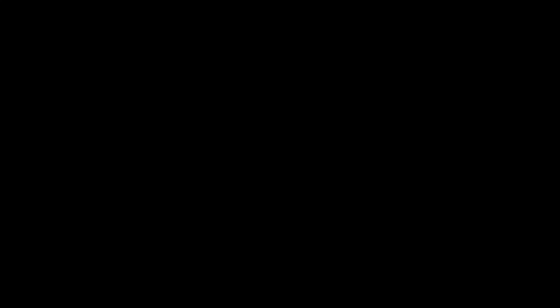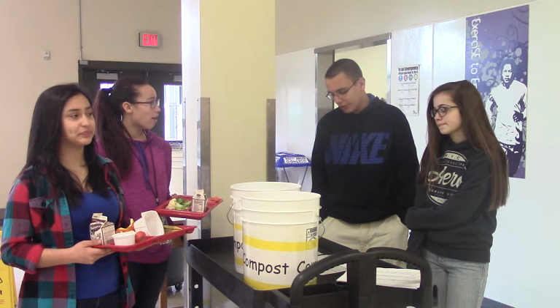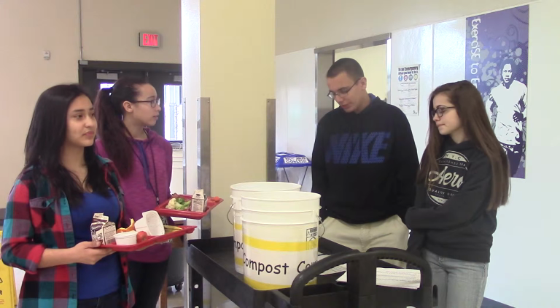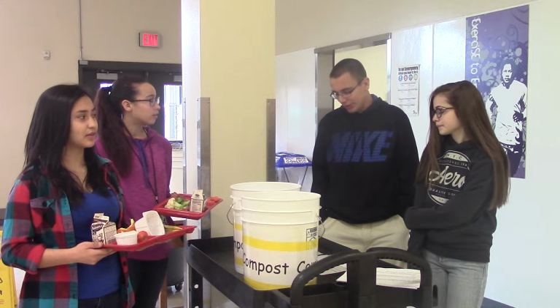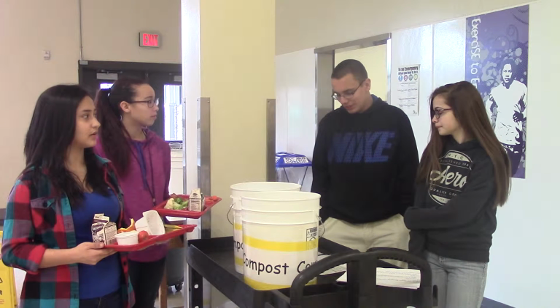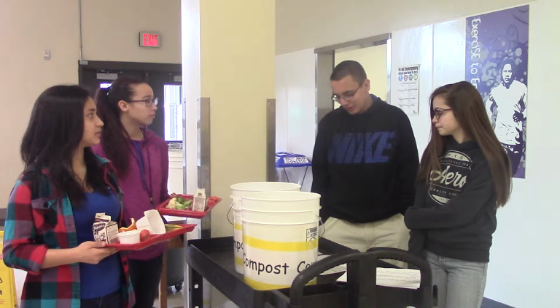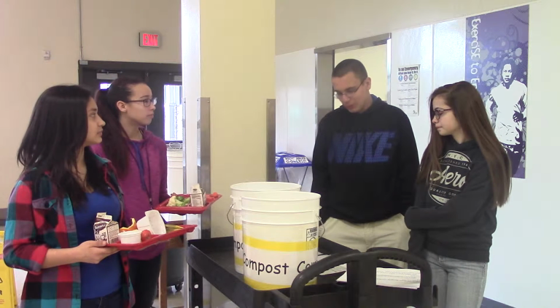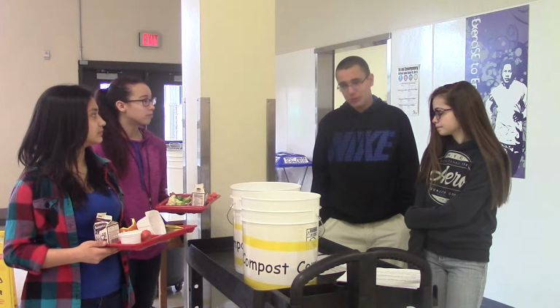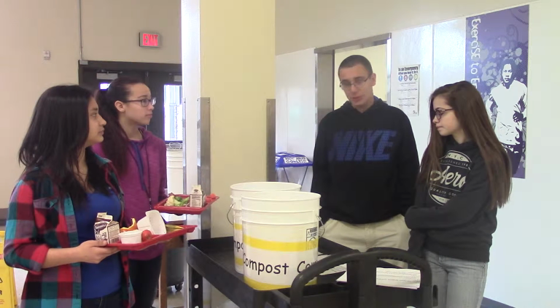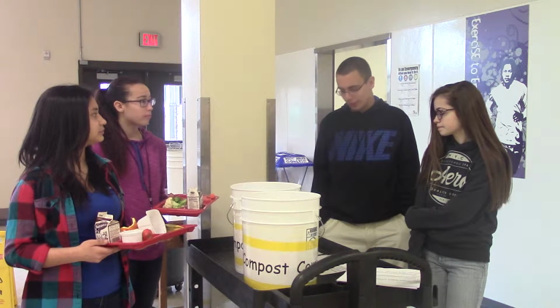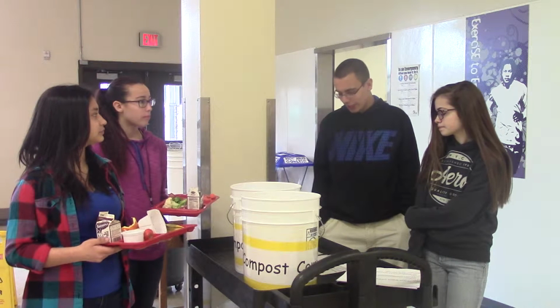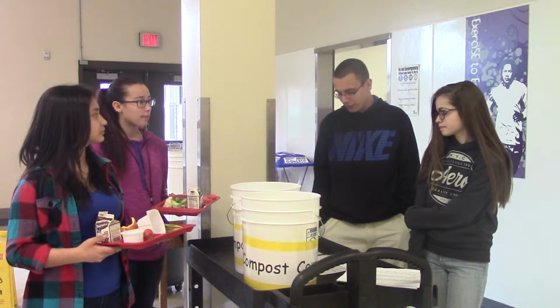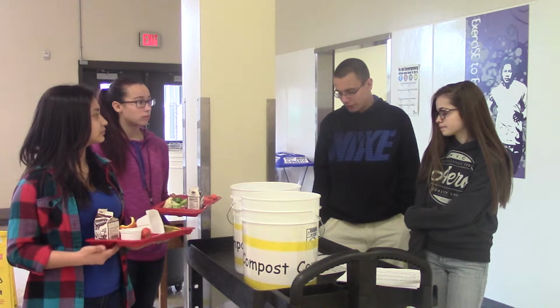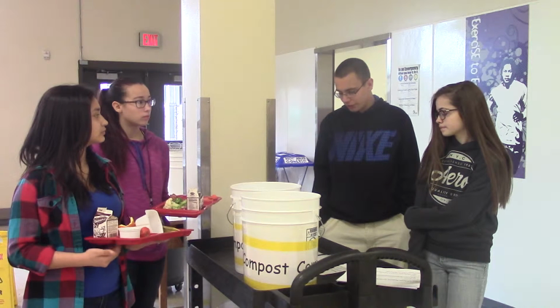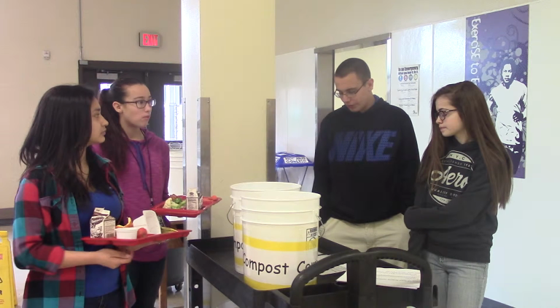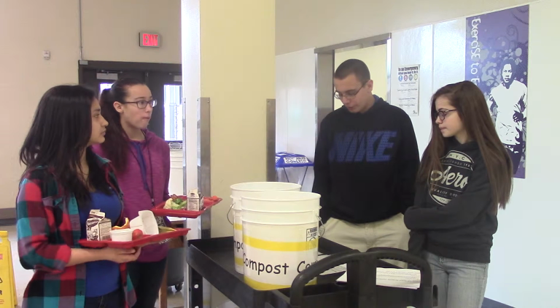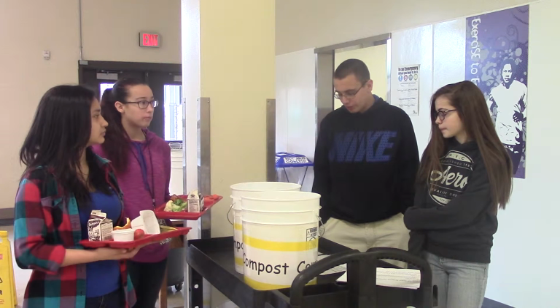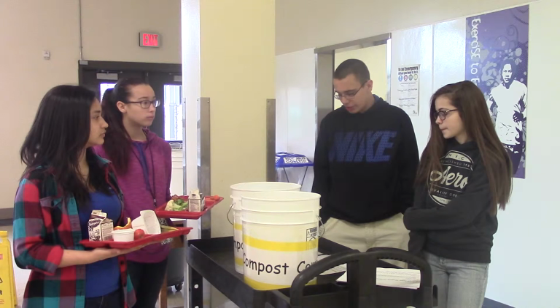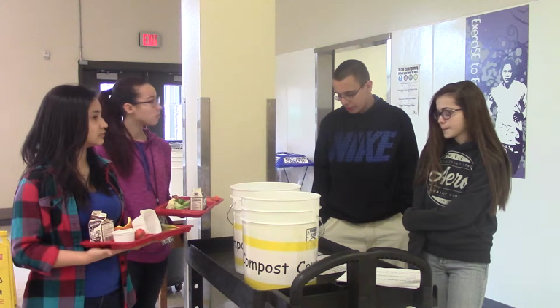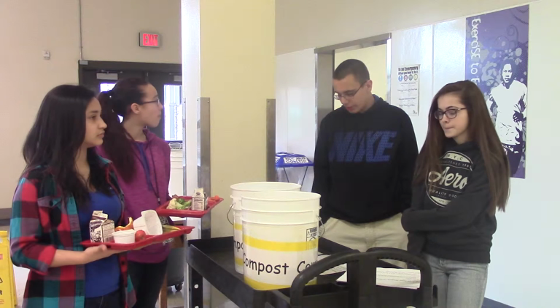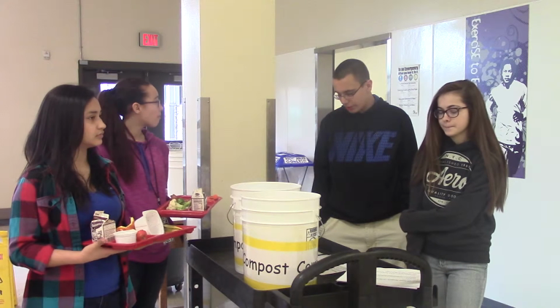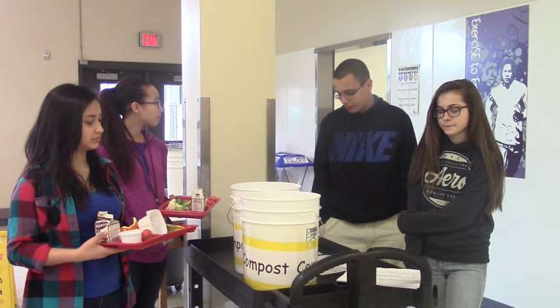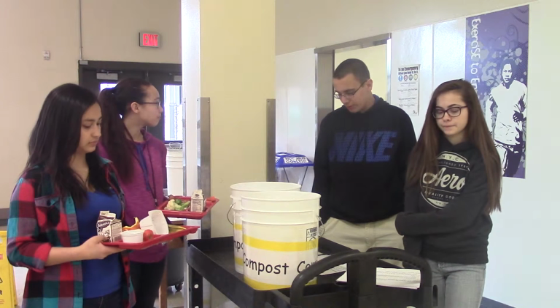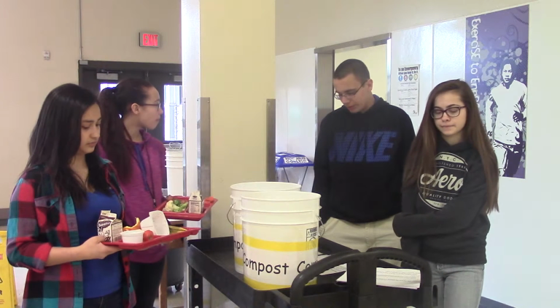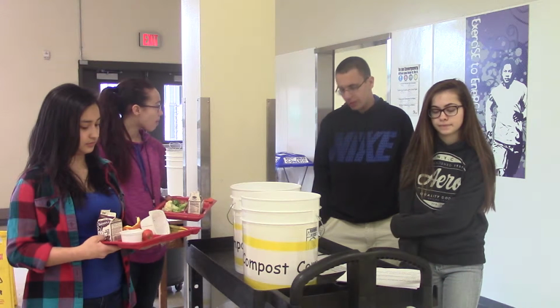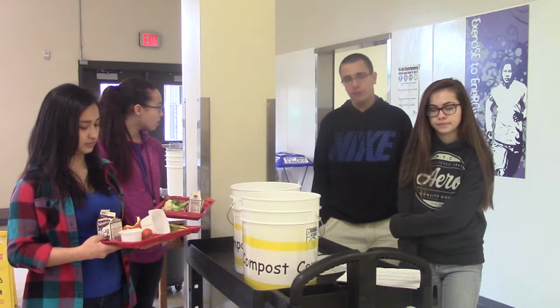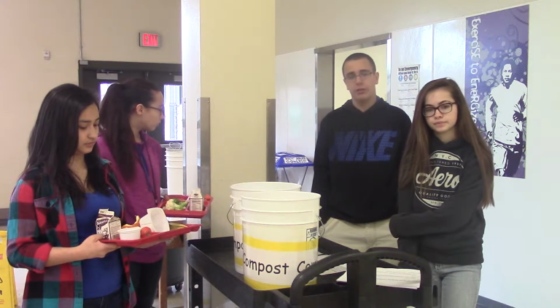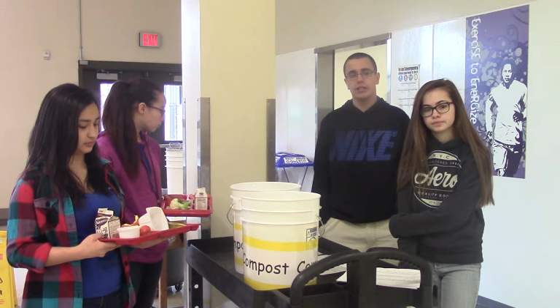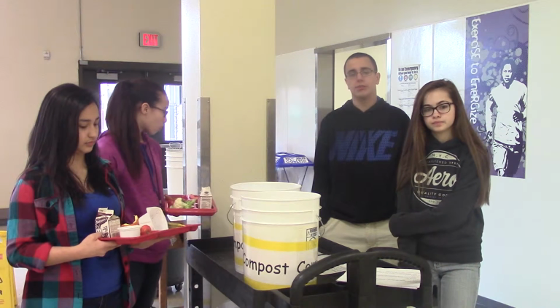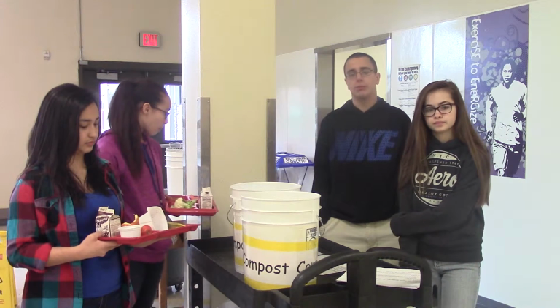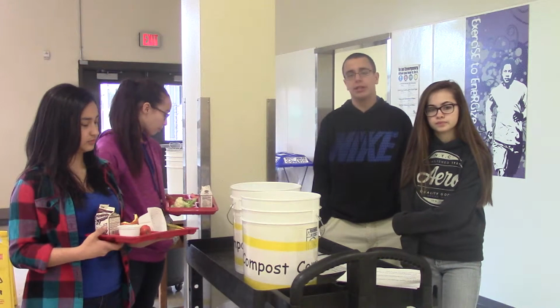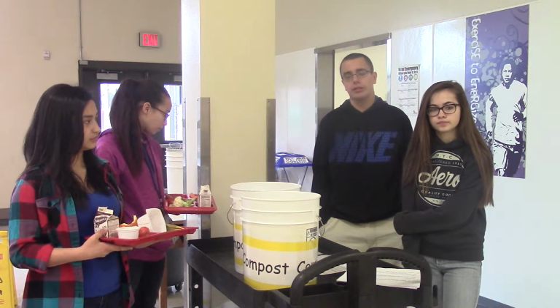What is compost? Organic material that will decompose and become fertilizer for plants.